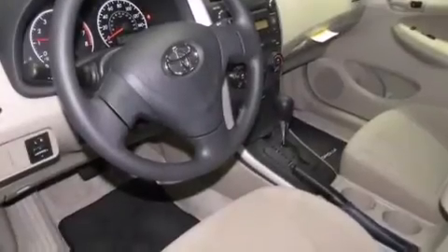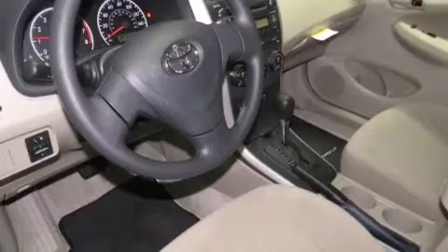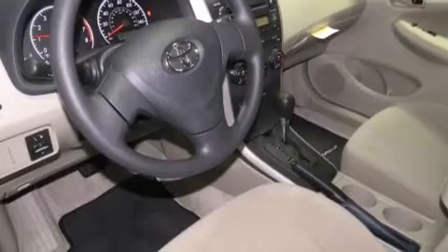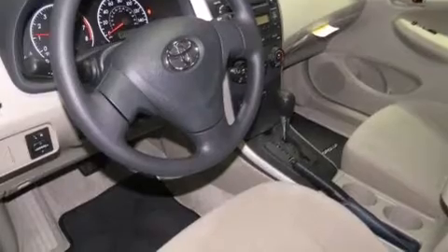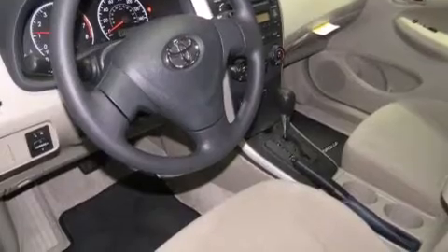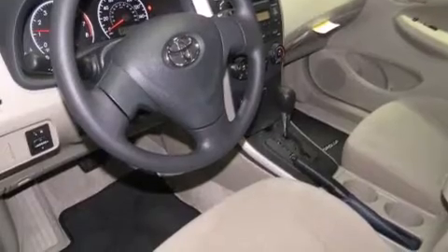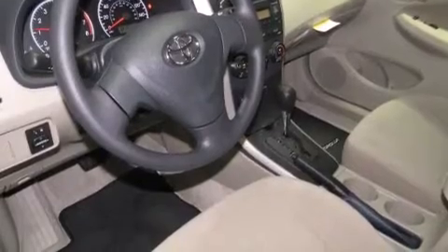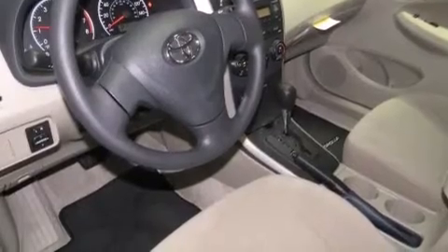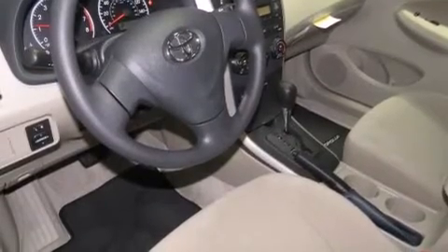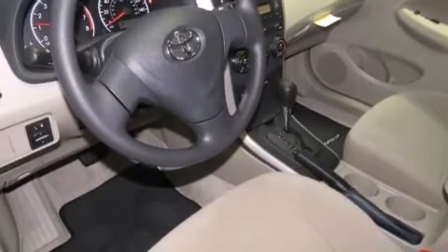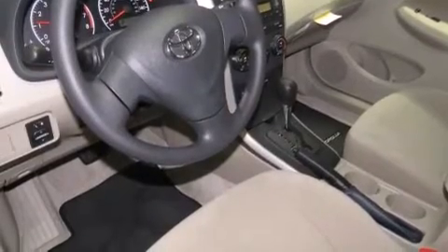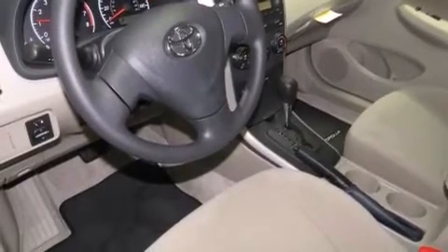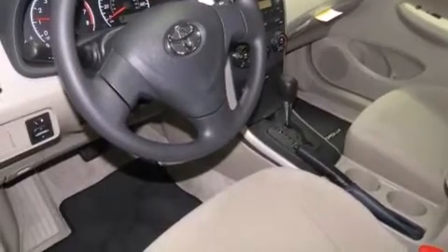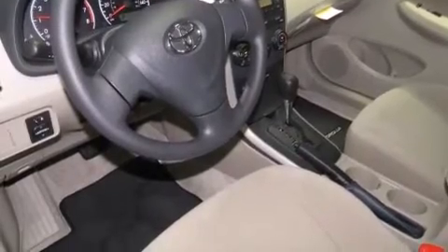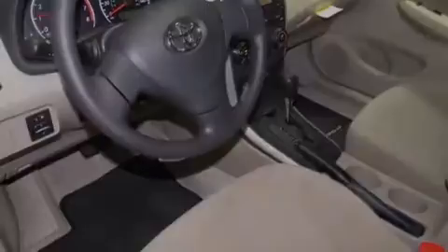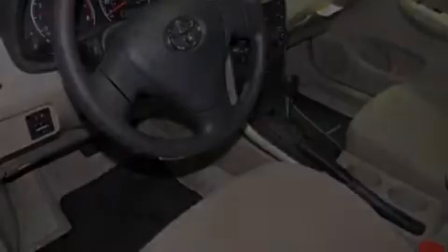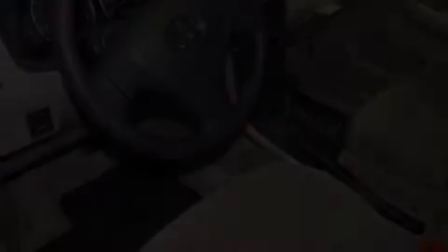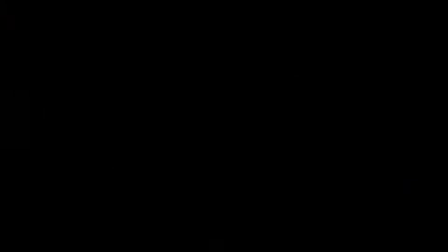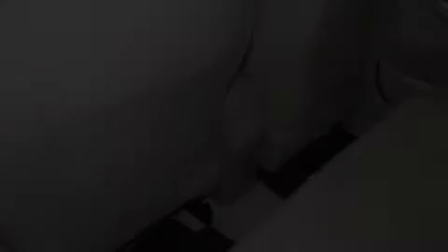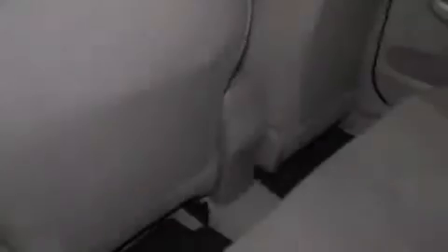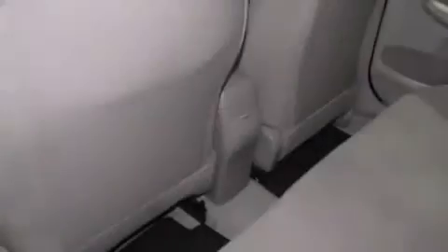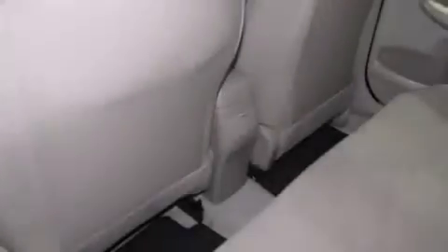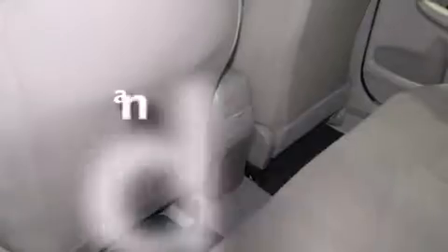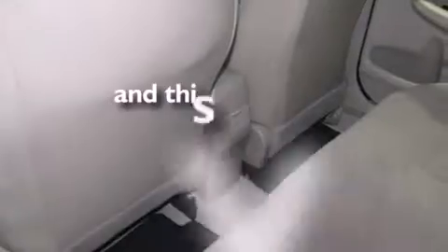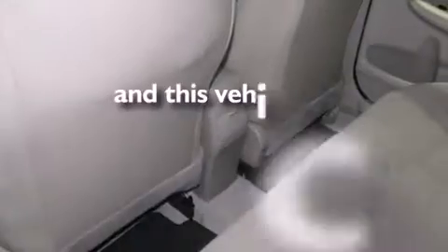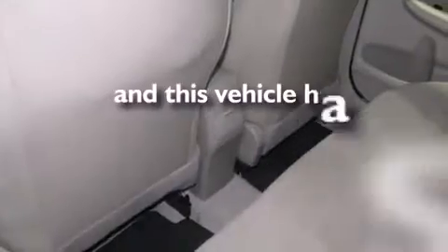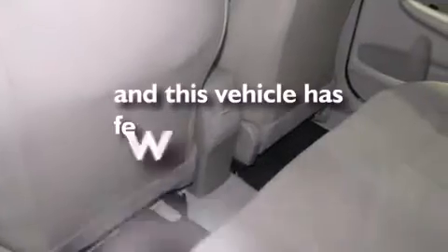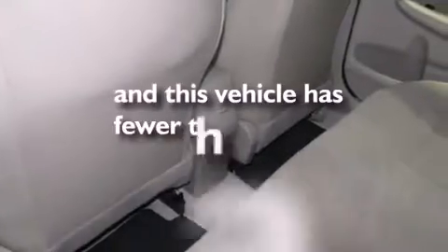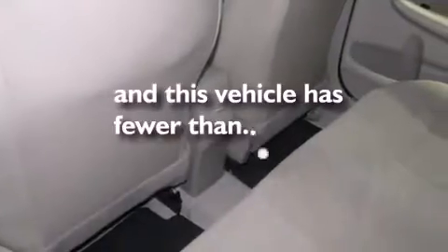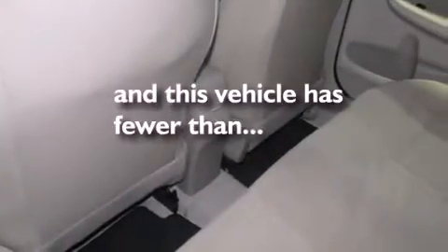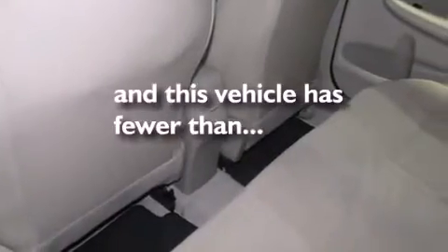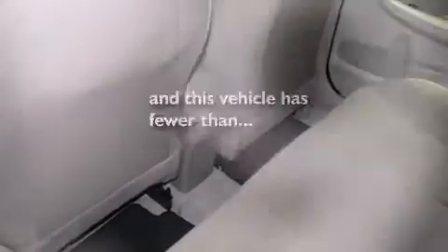Full power accessories, traction control, and a keyless entry system. And this vehicle has less than 30,000 miles.